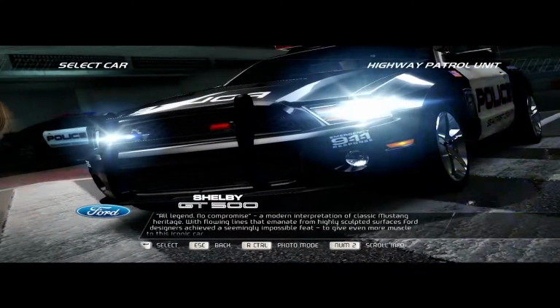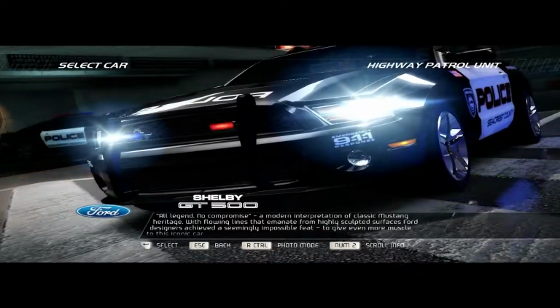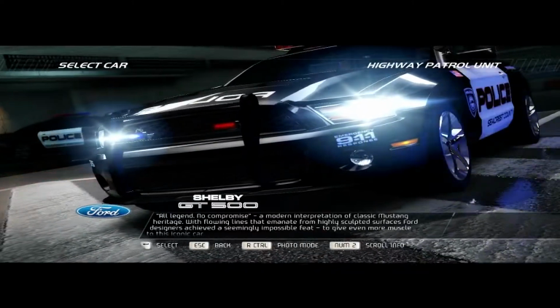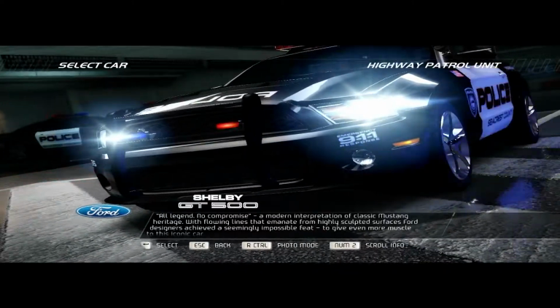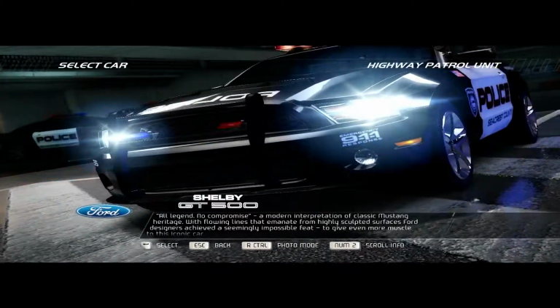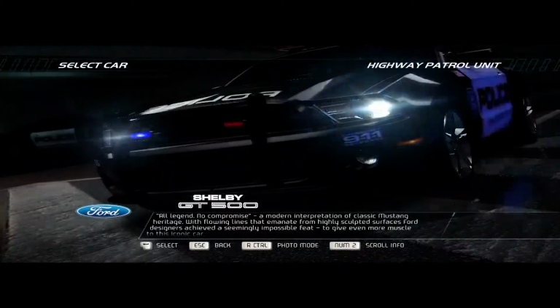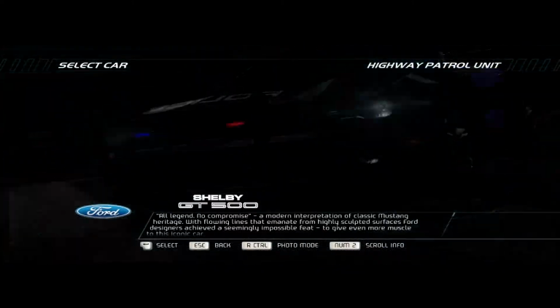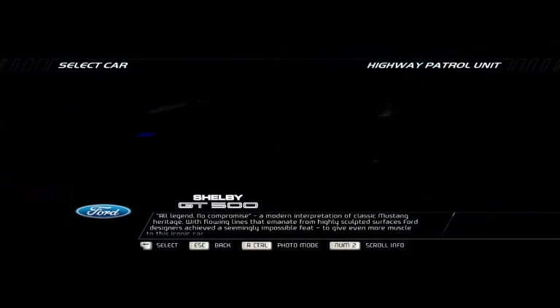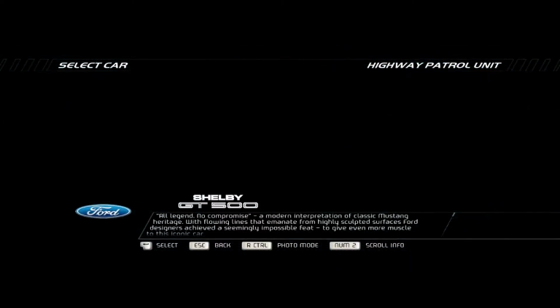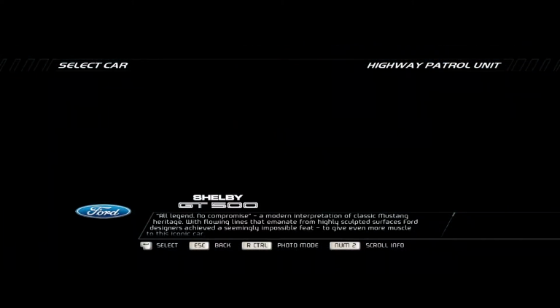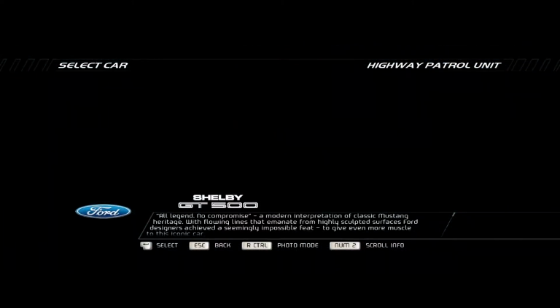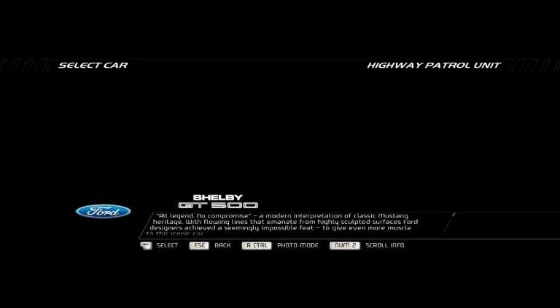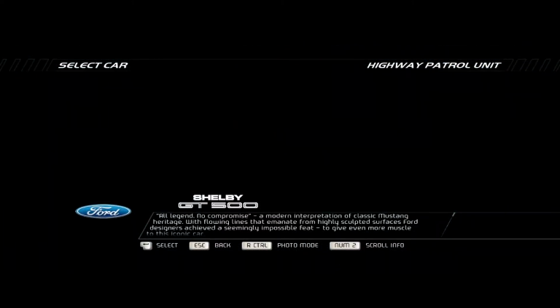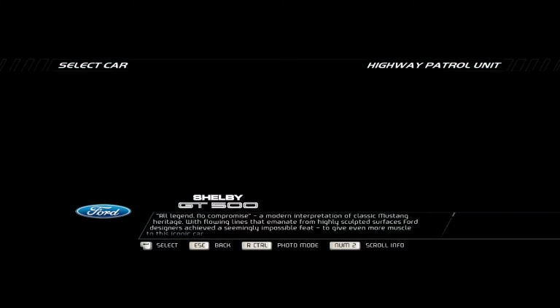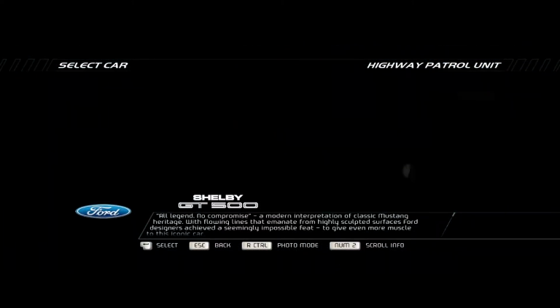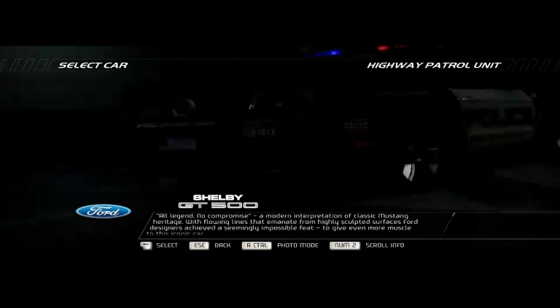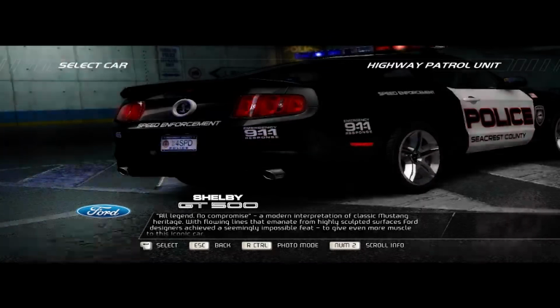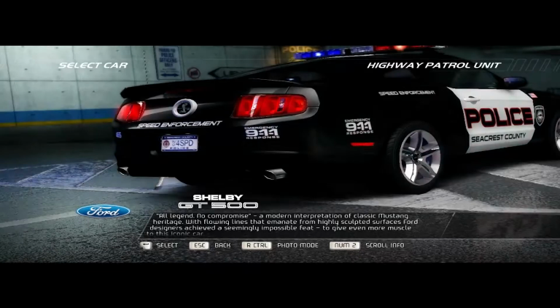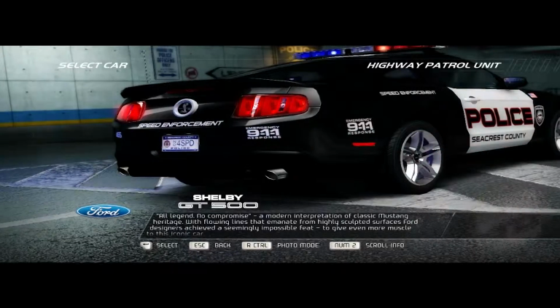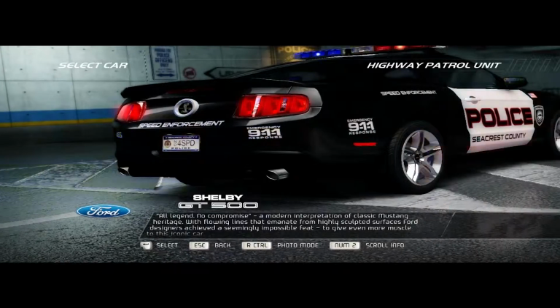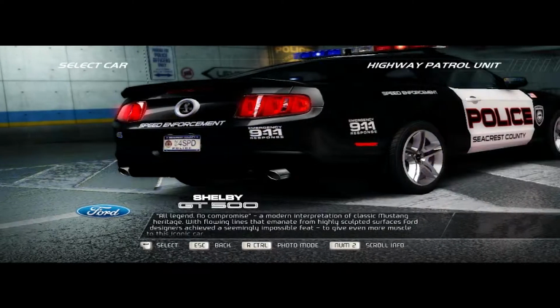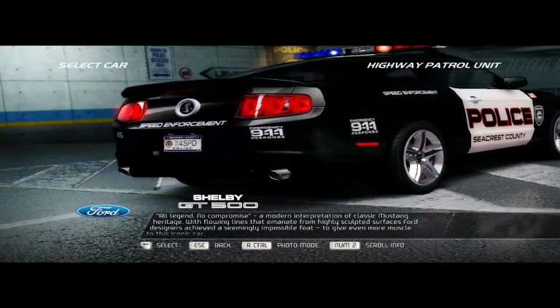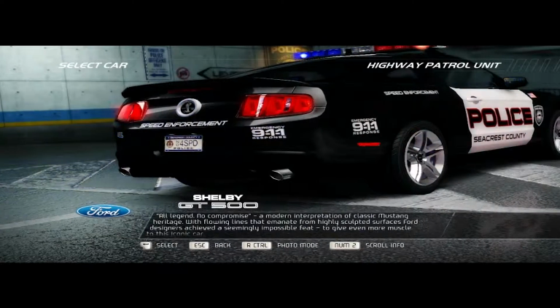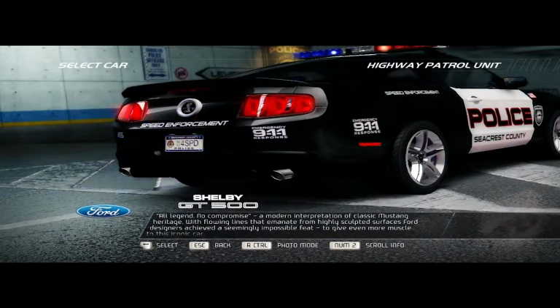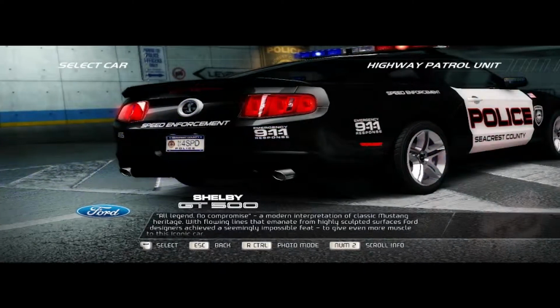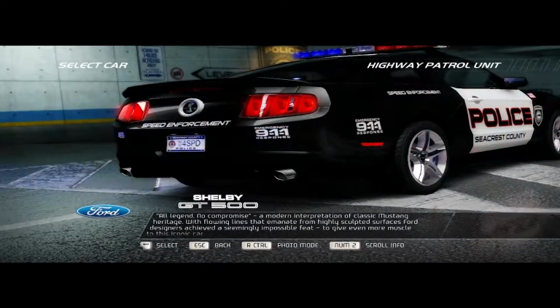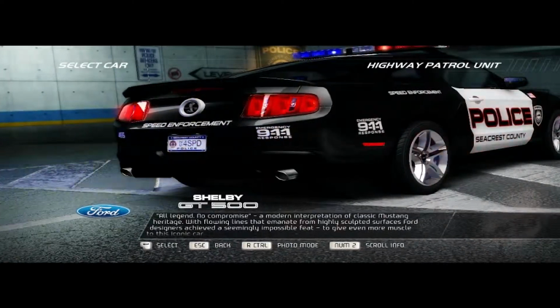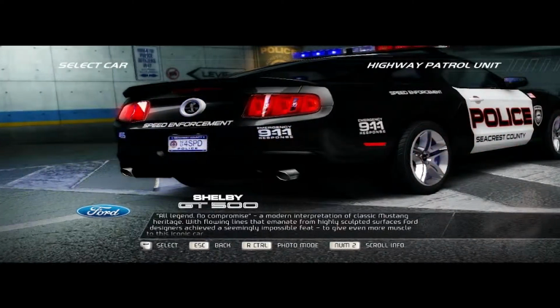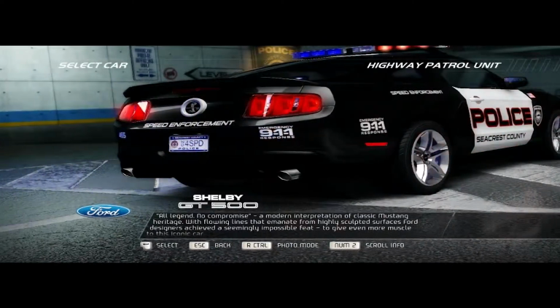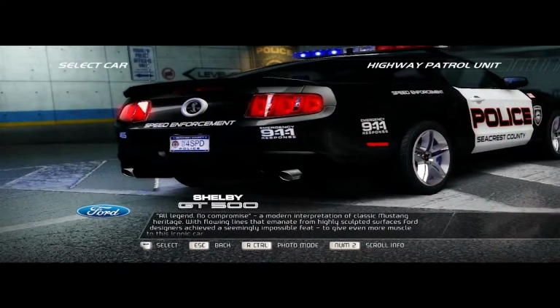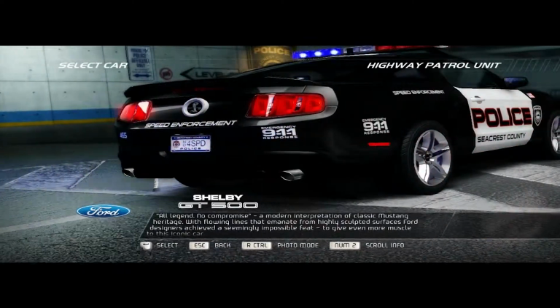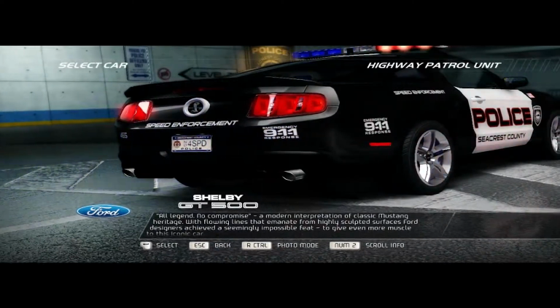All legend, no compromise. A modern interpretation of classic Mustang heritage.